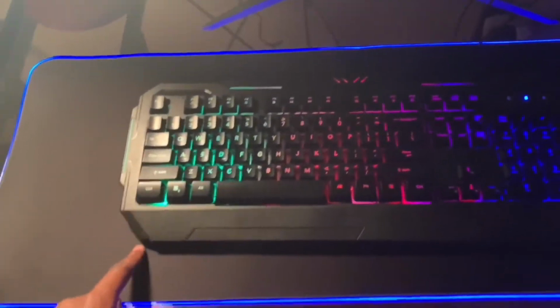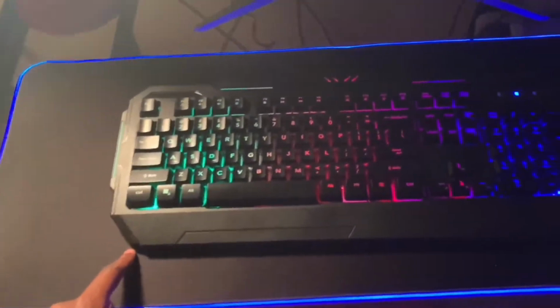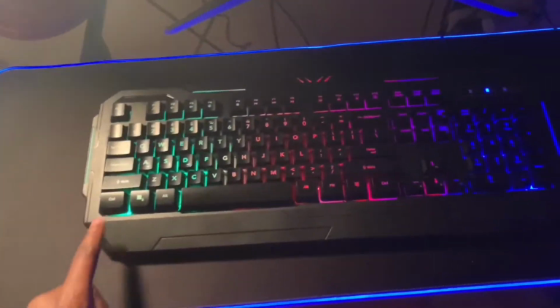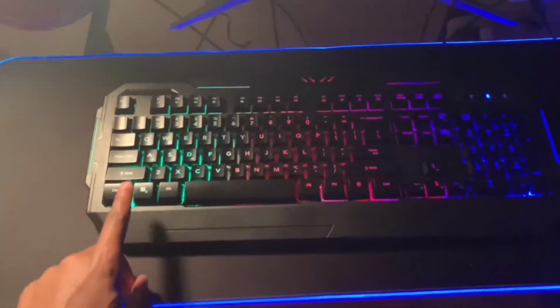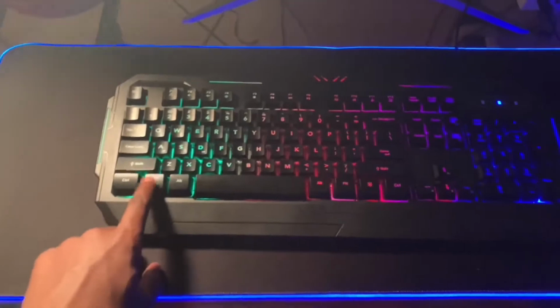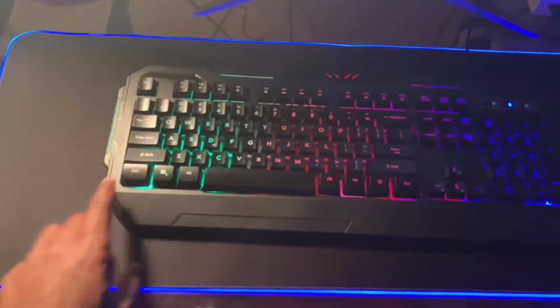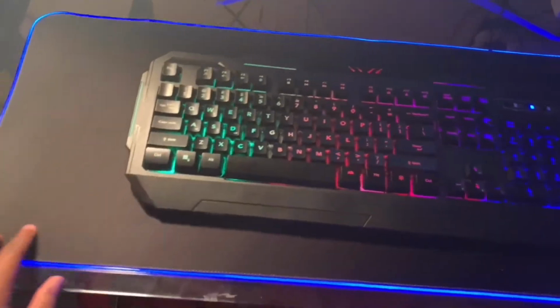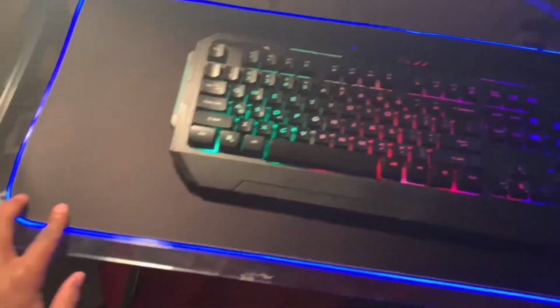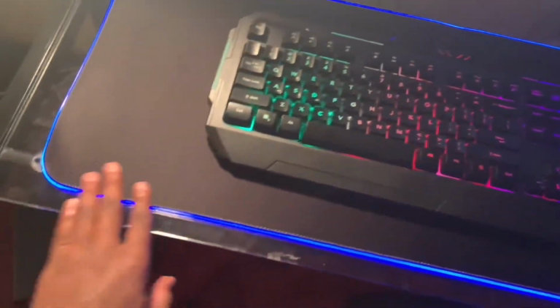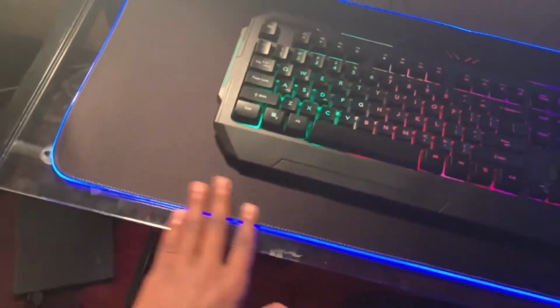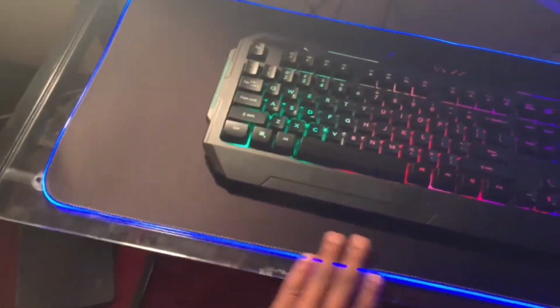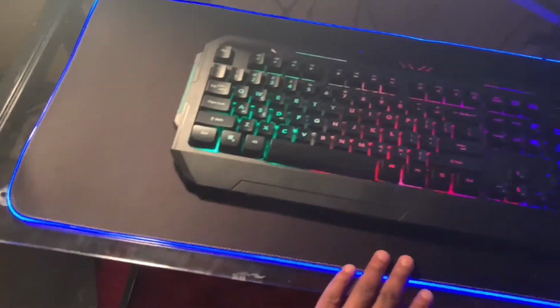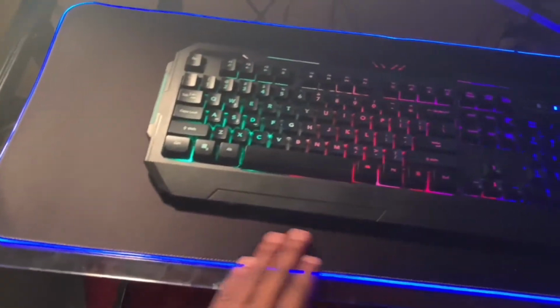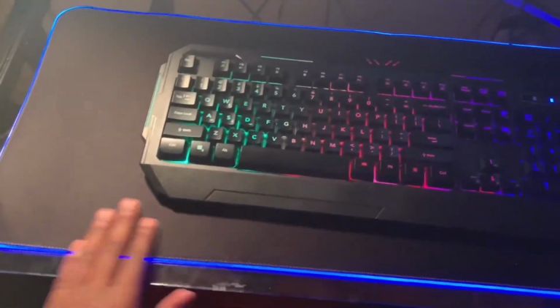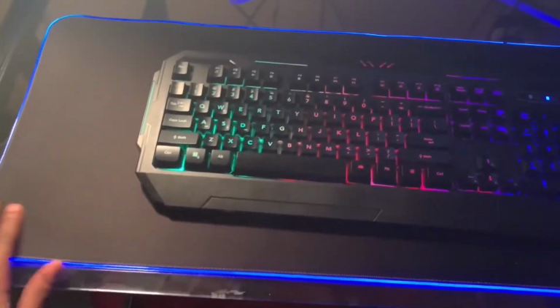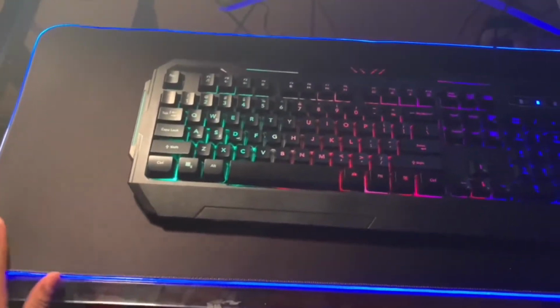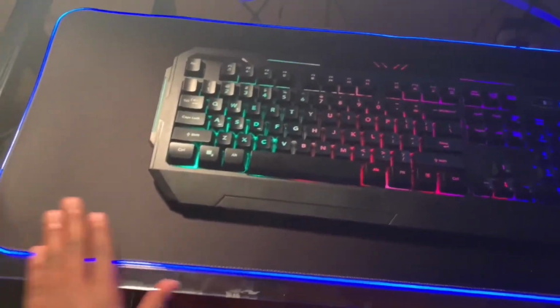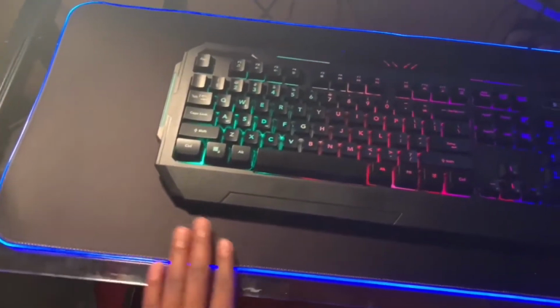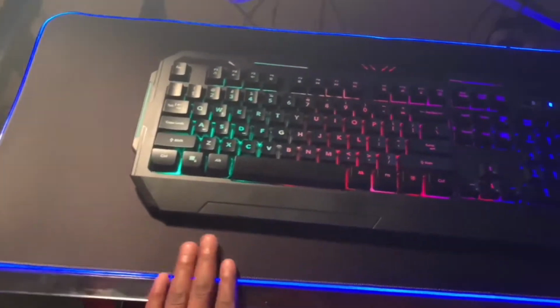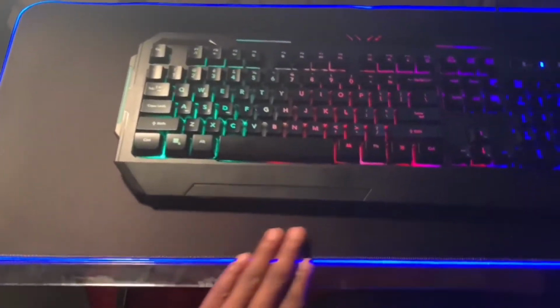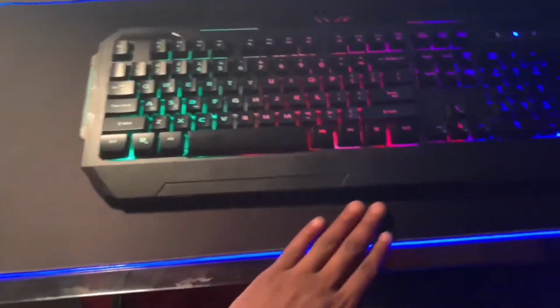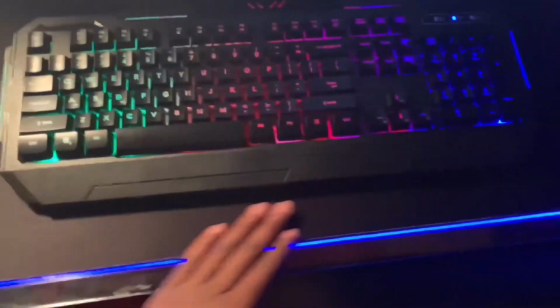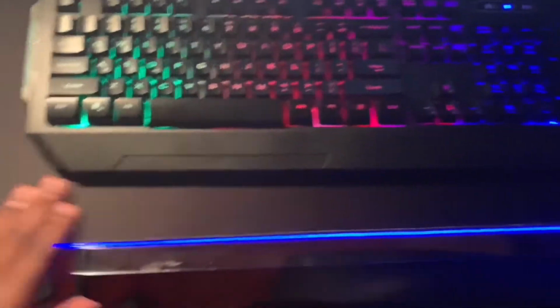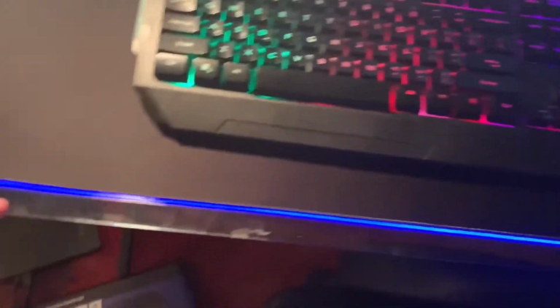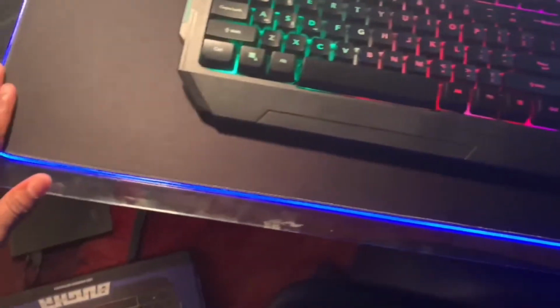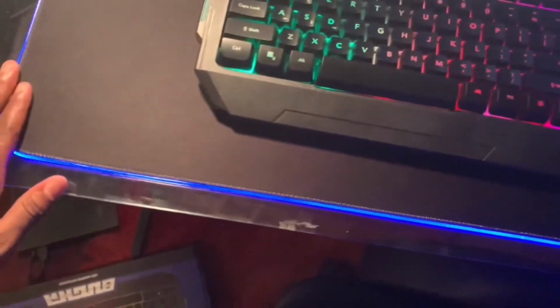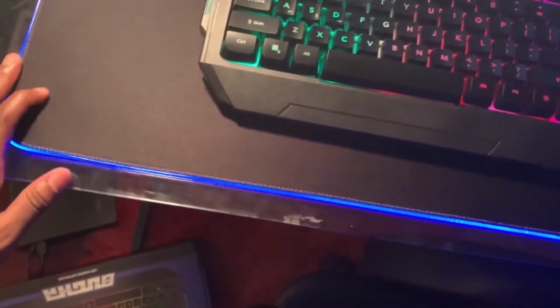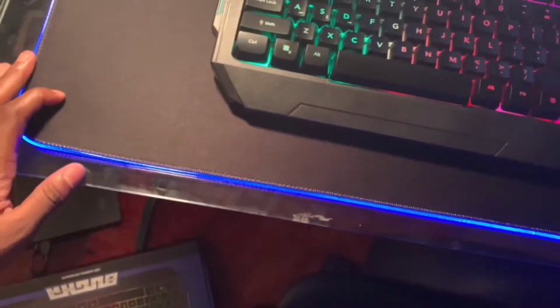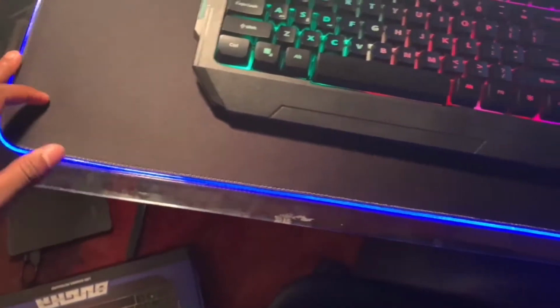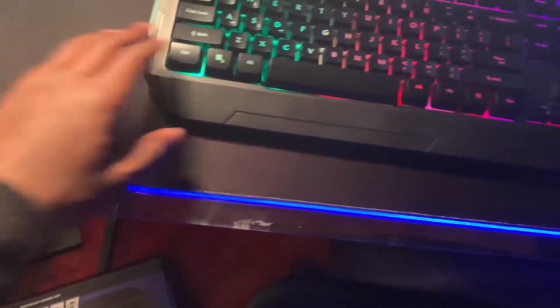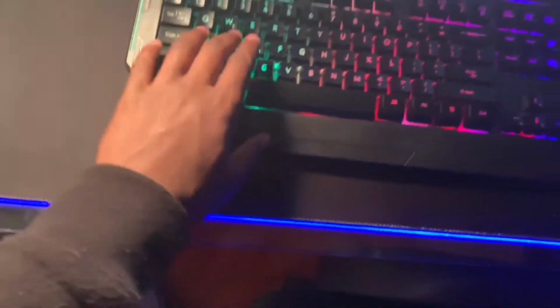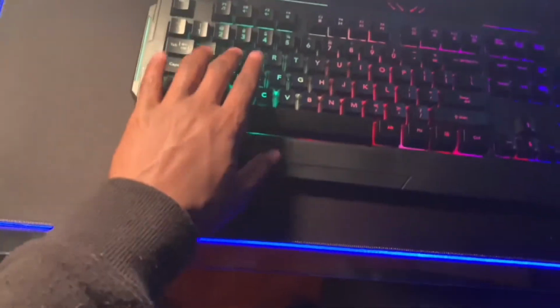Like, I'm not gonna lie, I don't know — this mousepad feels really nice and the keyboard feels nice too.